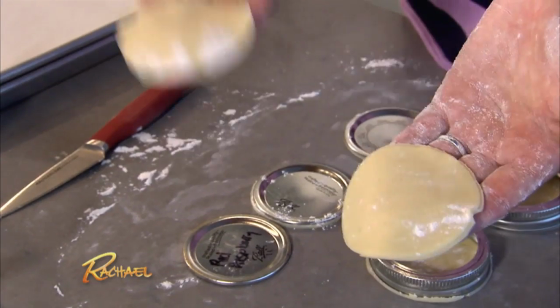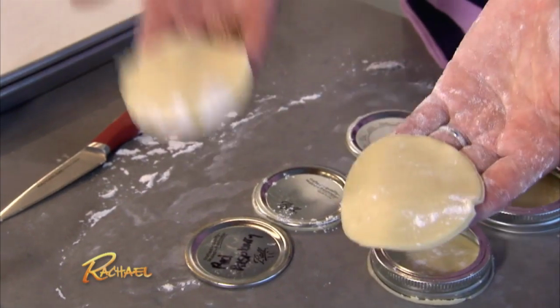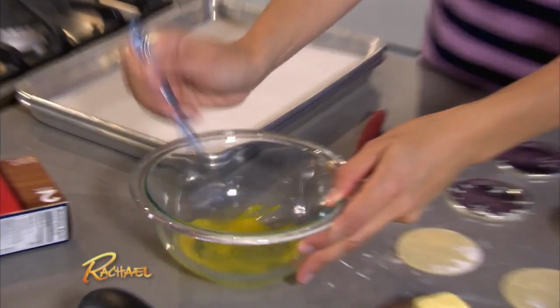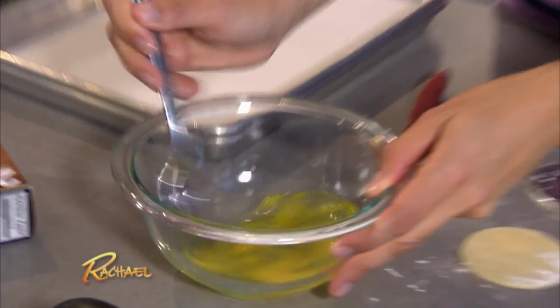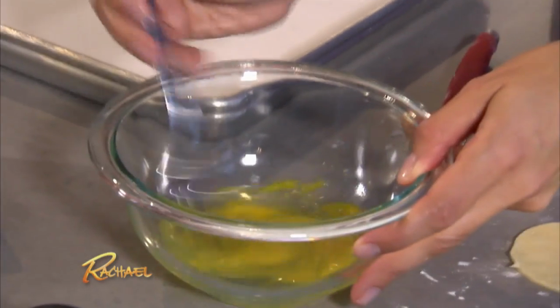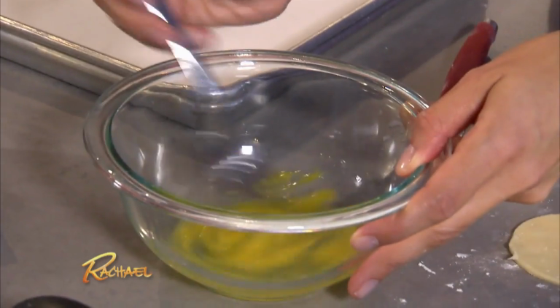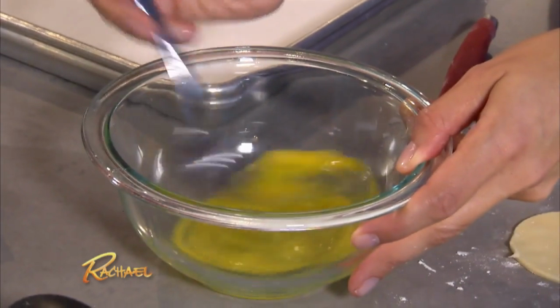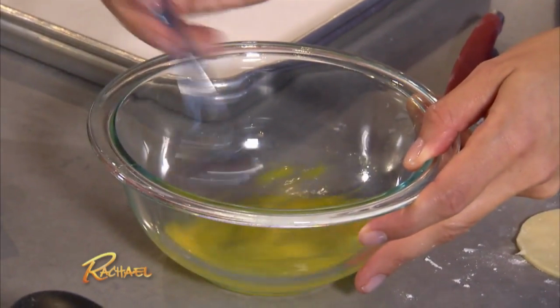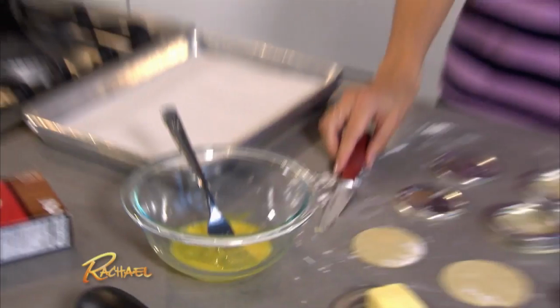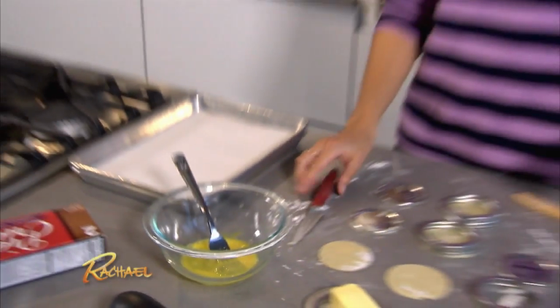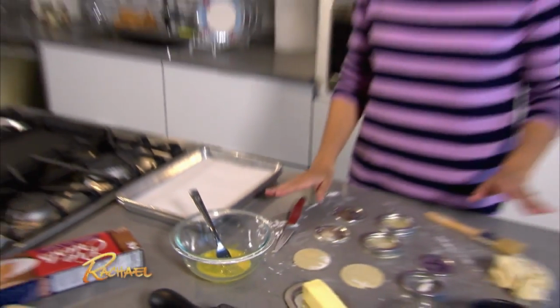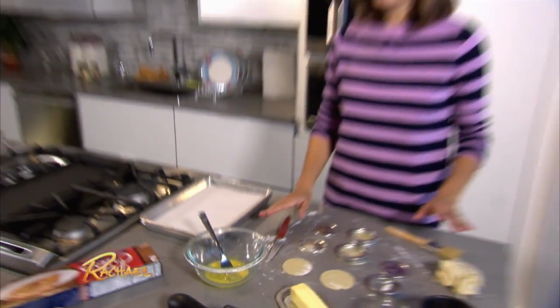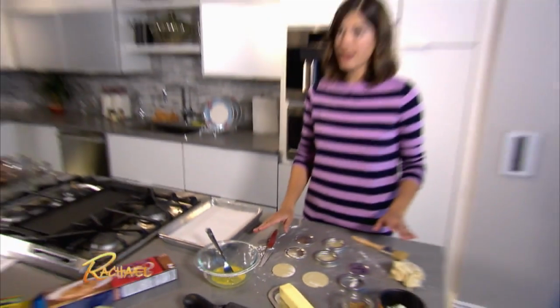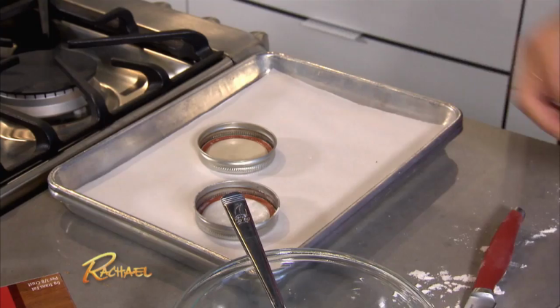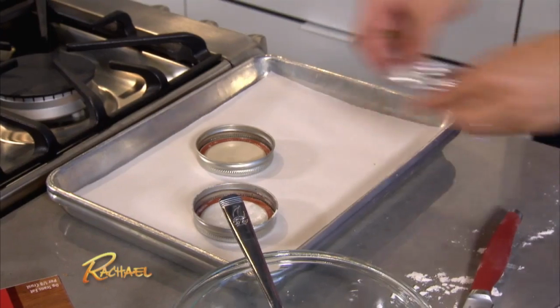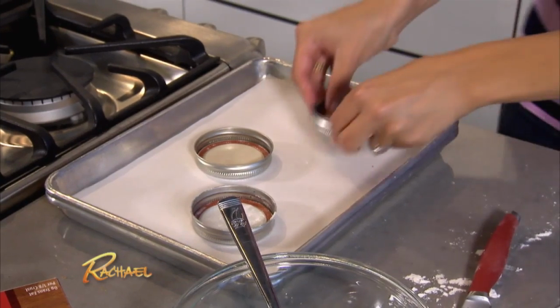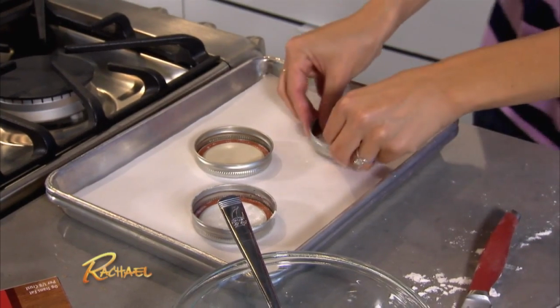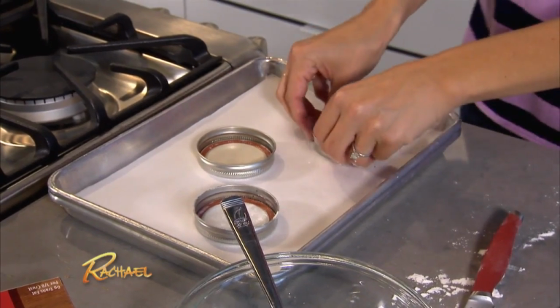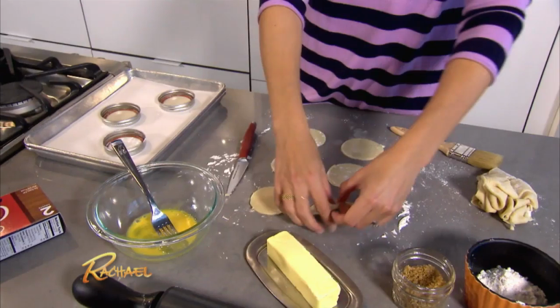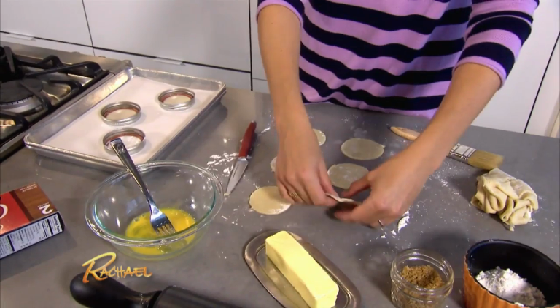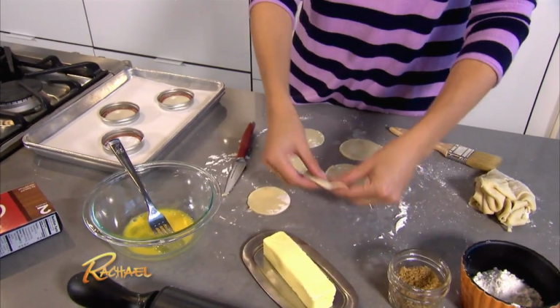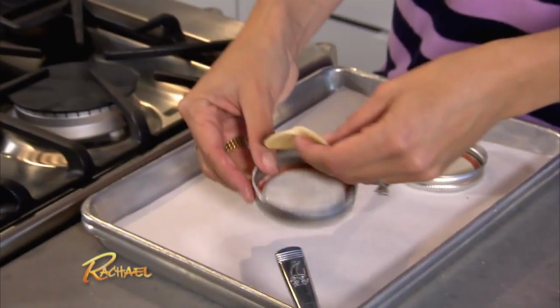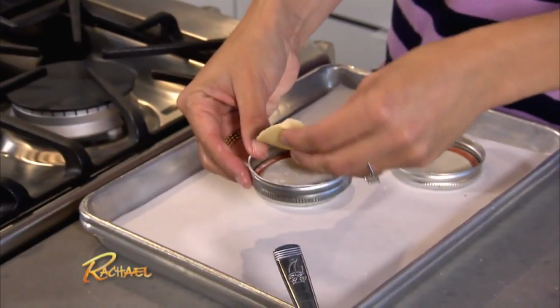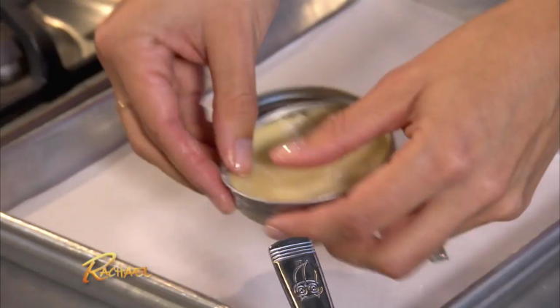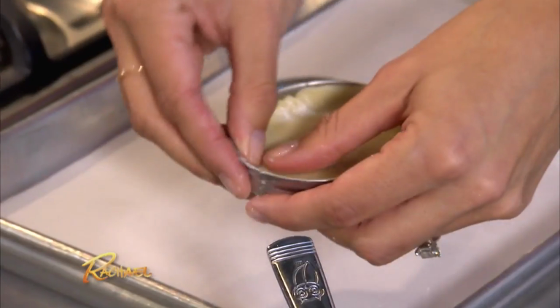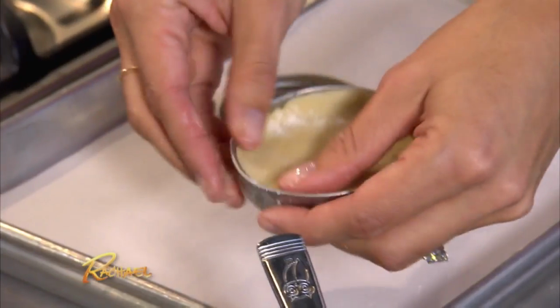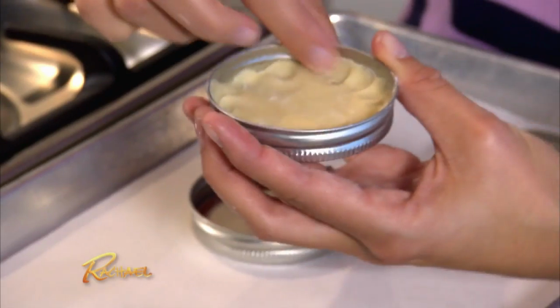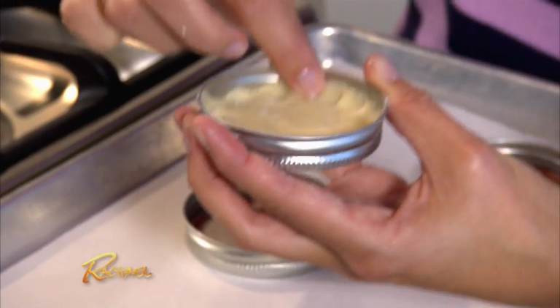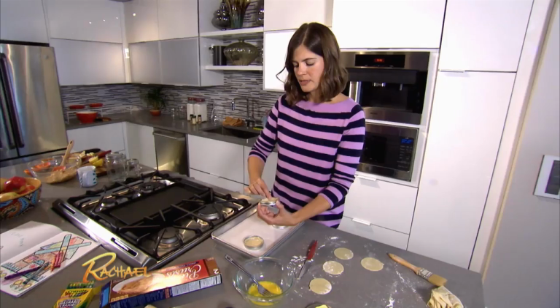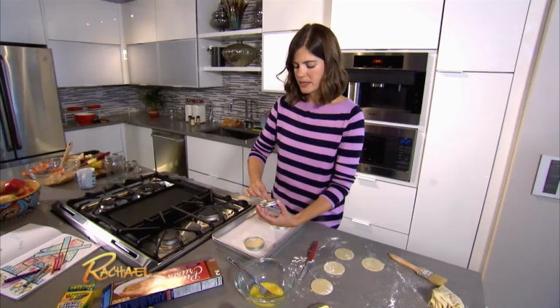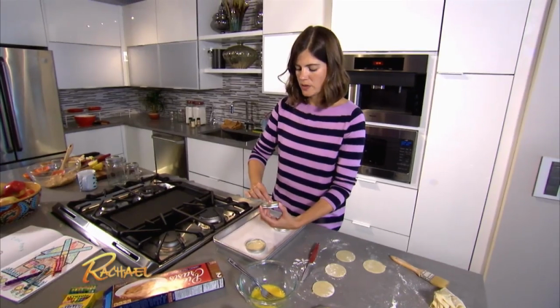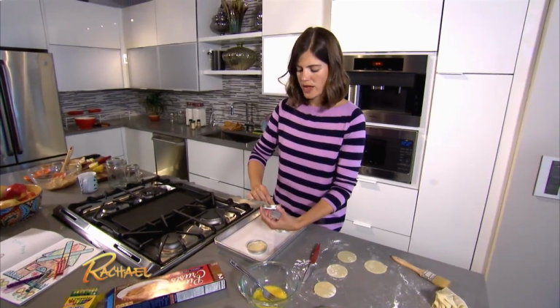Bottom, top. We're gonna whisk up one egg. Now let's put everything together. Look at how adorable these little pies are — so far this recipe is going well.